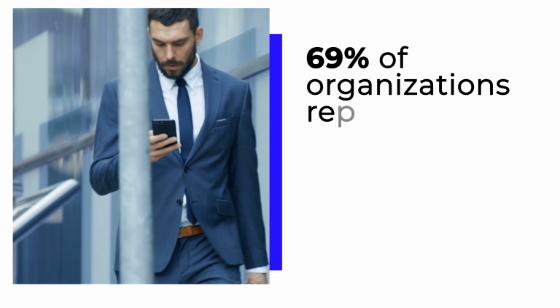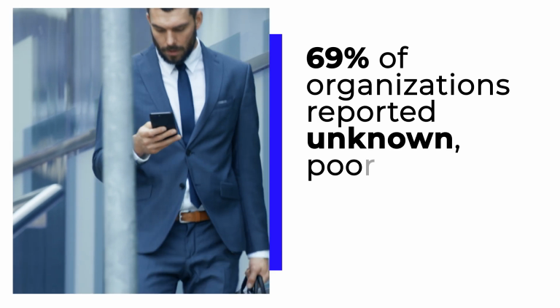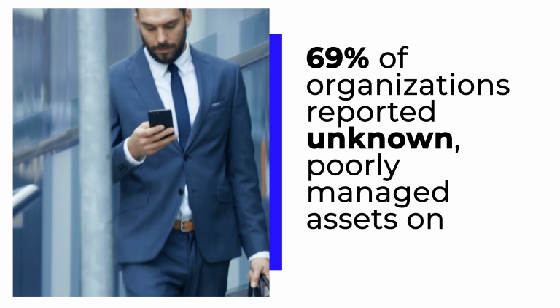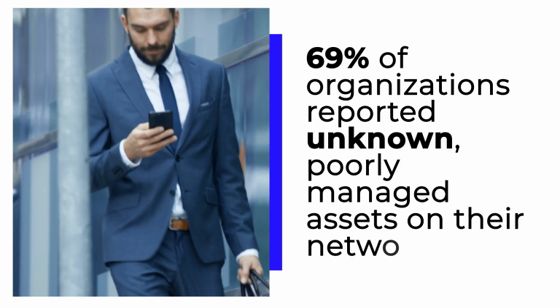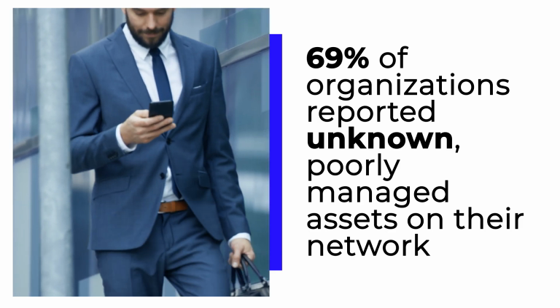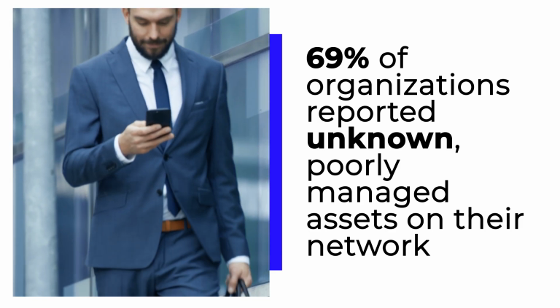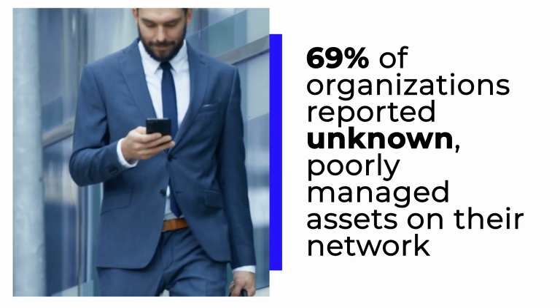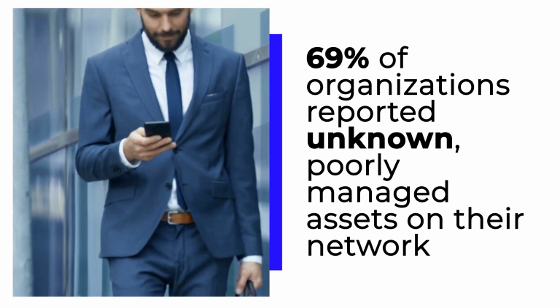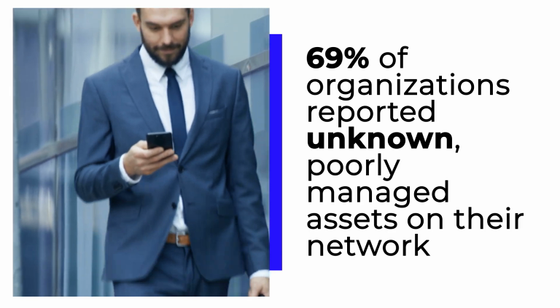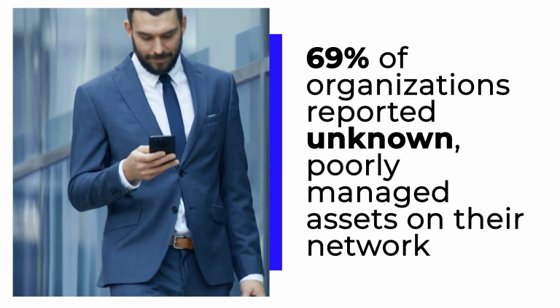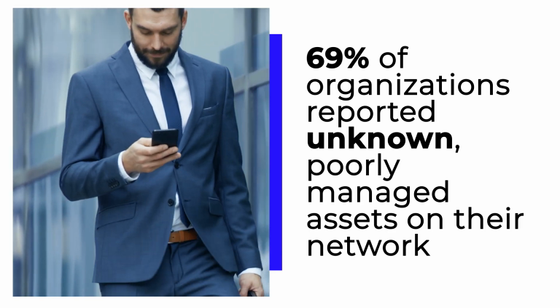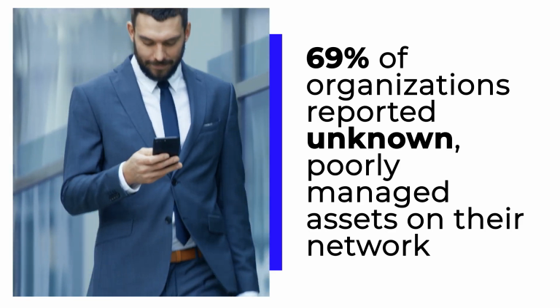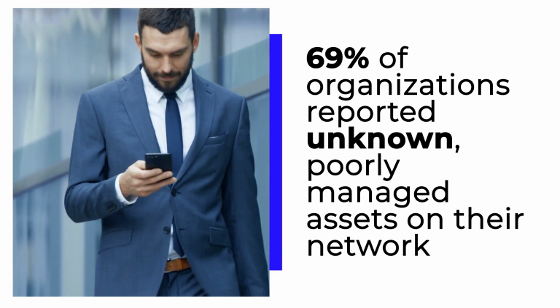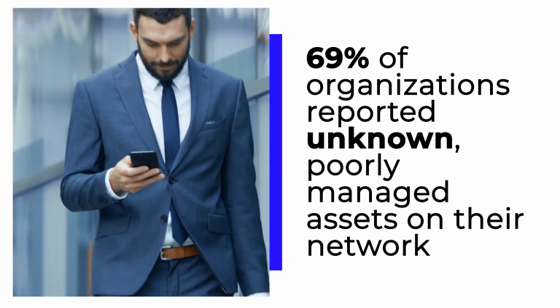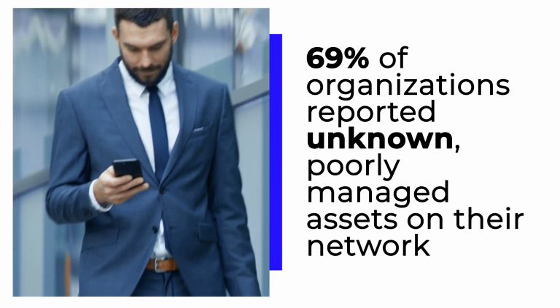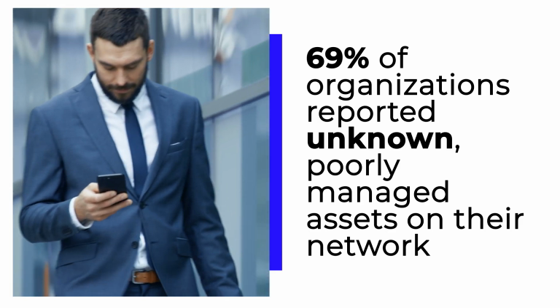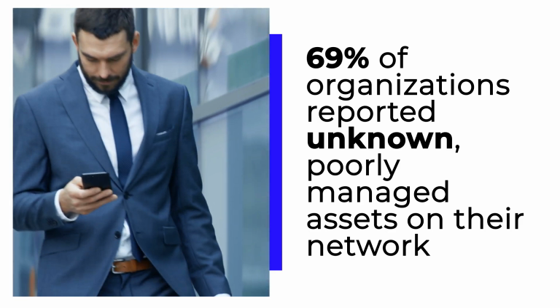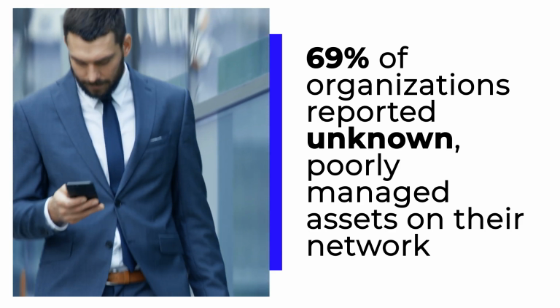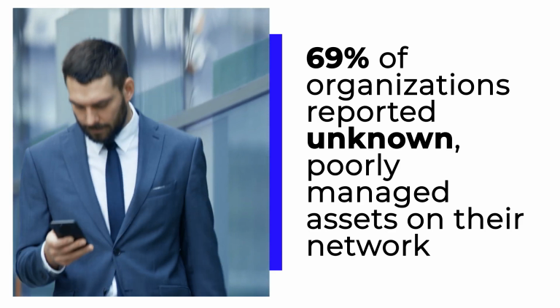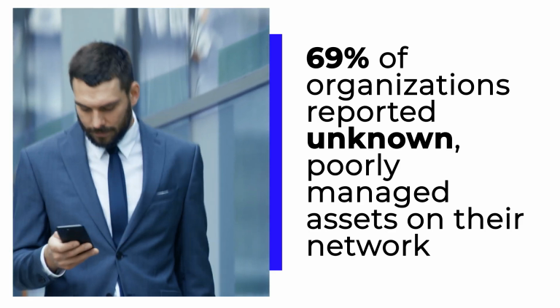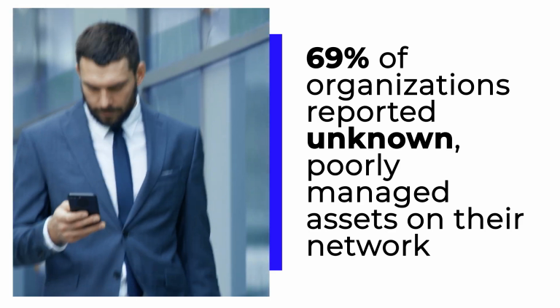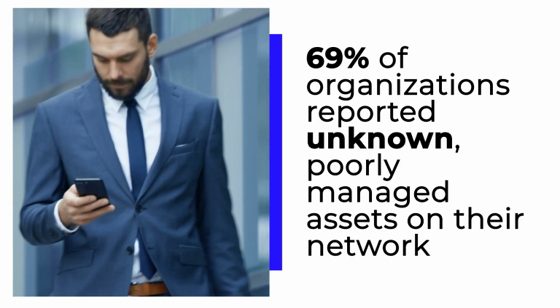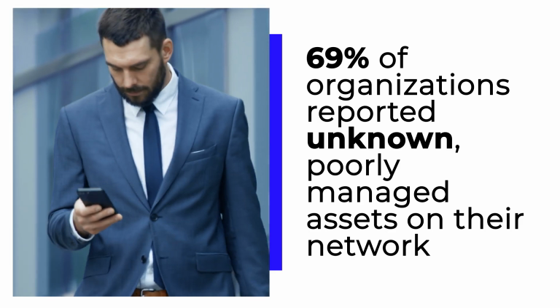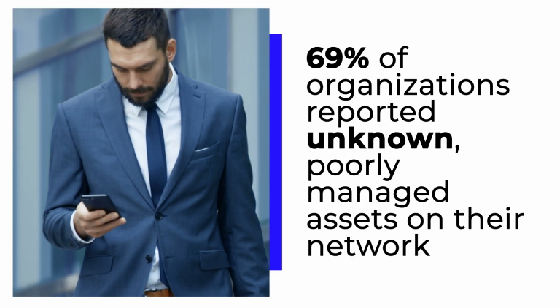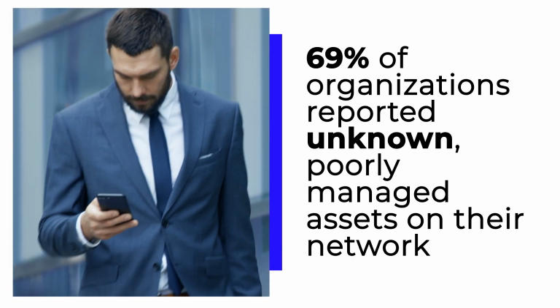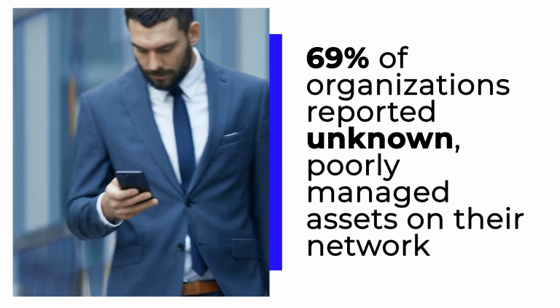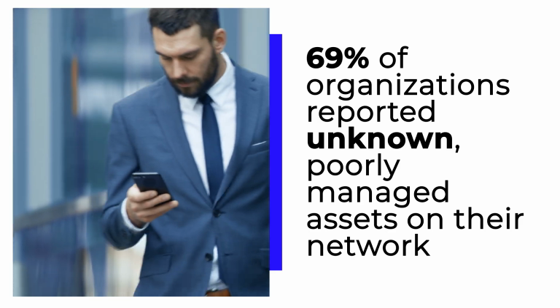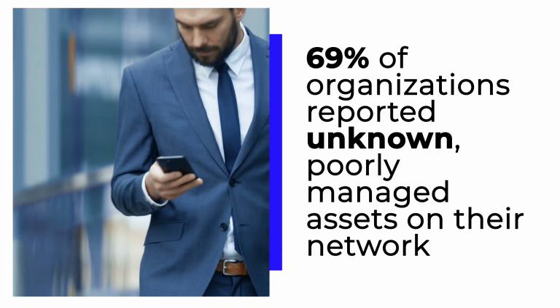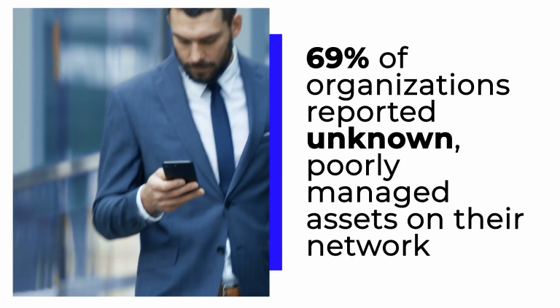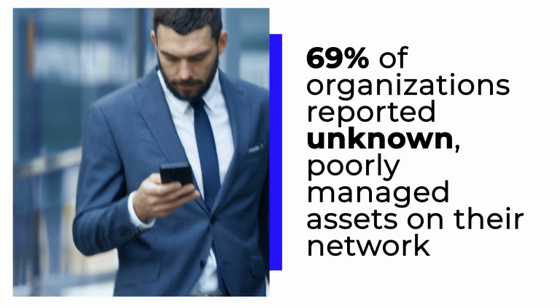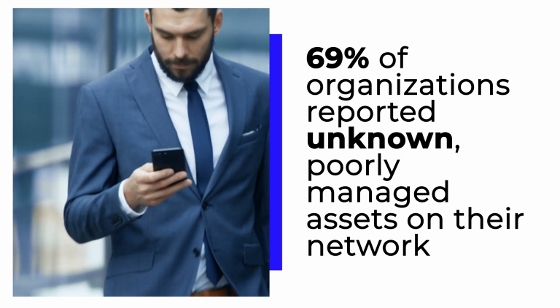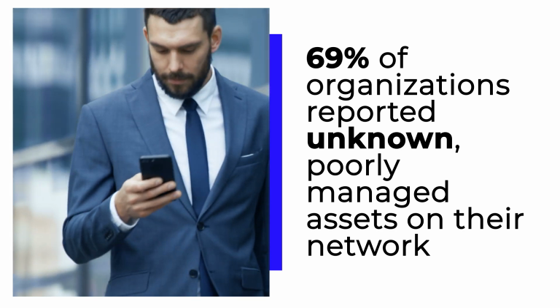69% of organizations reported unknown, poorly managed assets on their network.